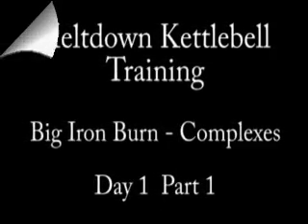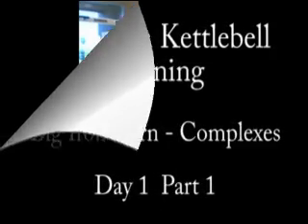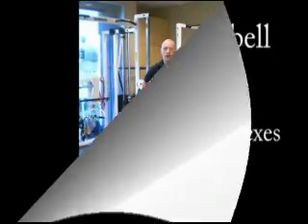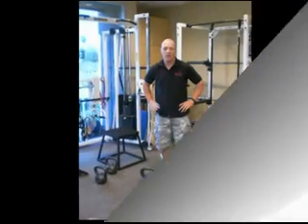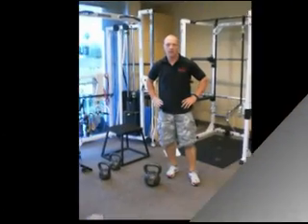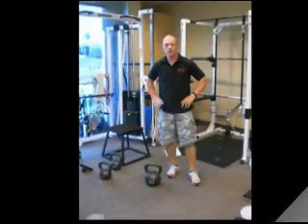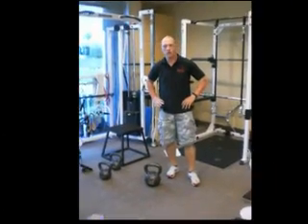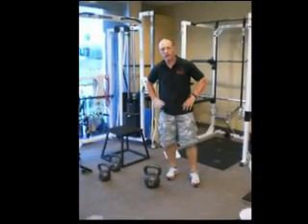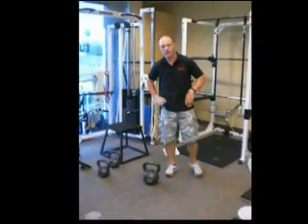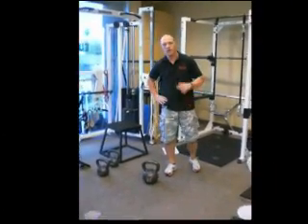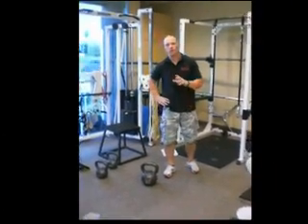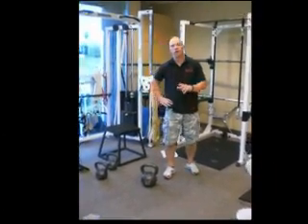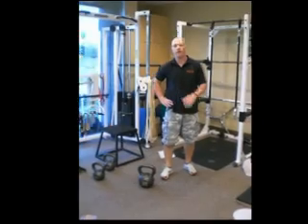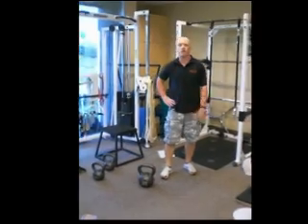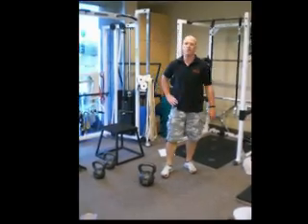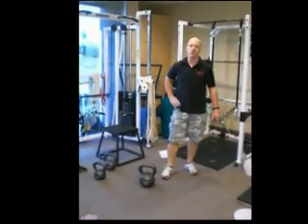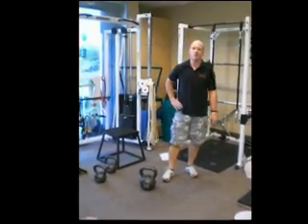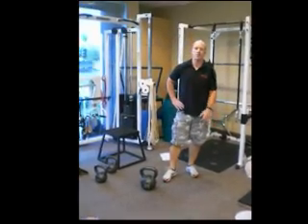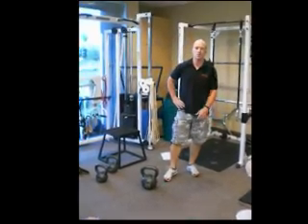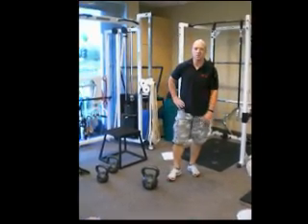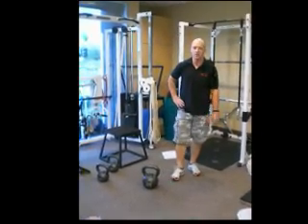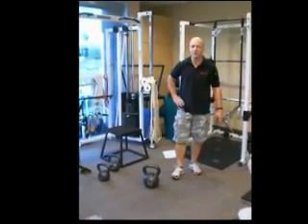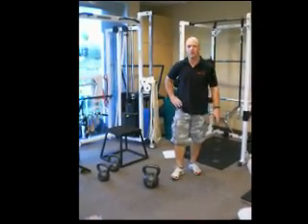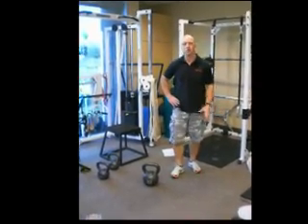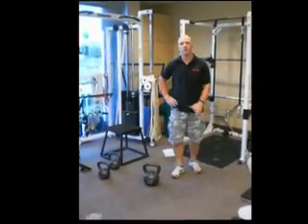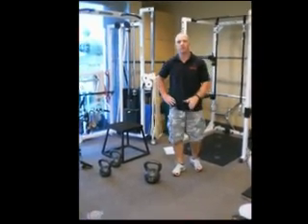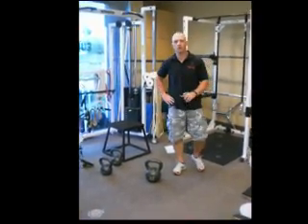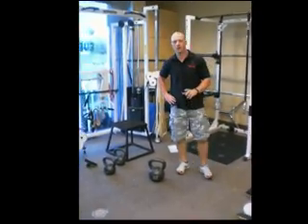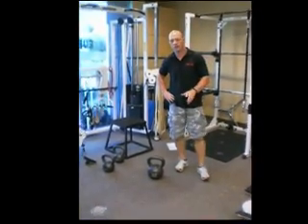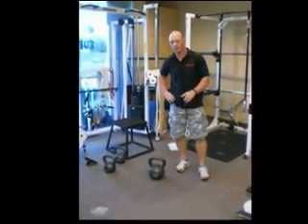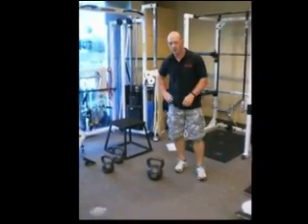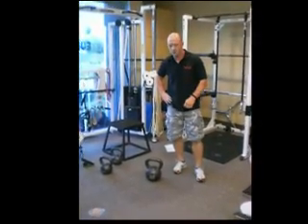Hi, my name is Troy Anderson. I'm the owner of Anderson Training Systems, a fitness coaching business located in Tempe, Arizona.